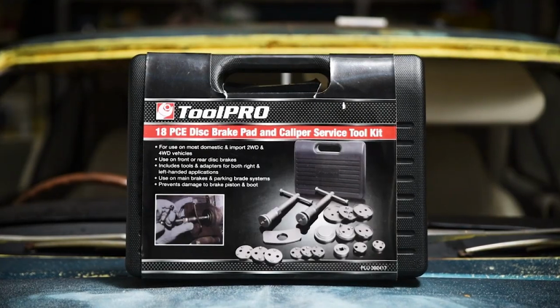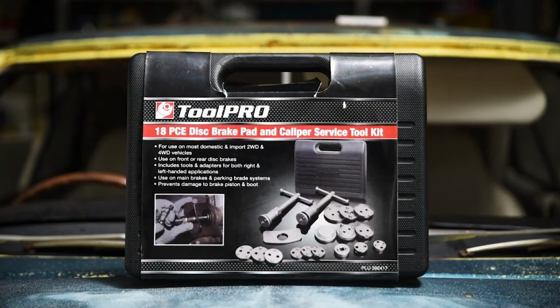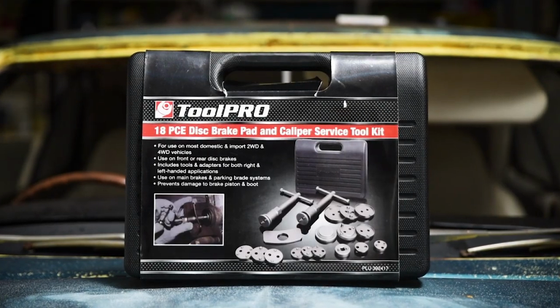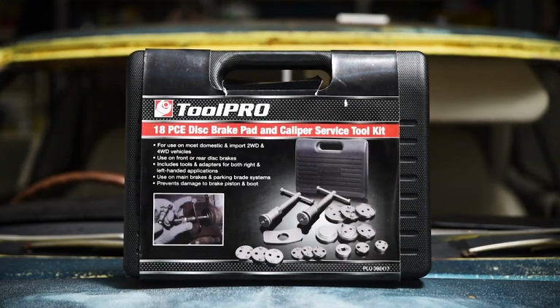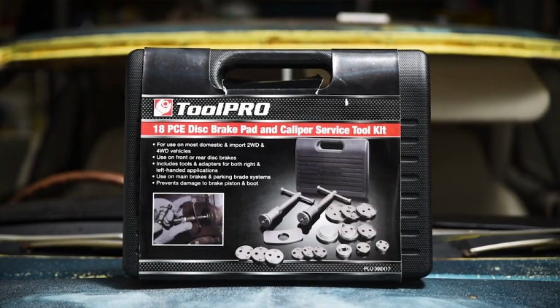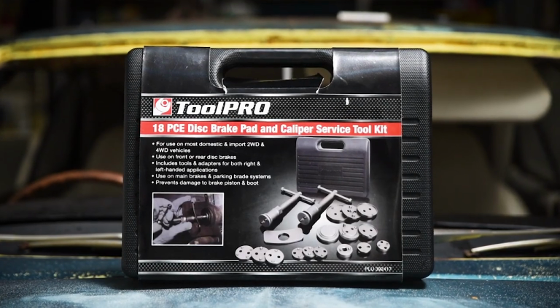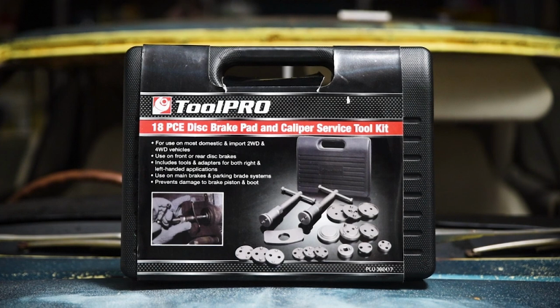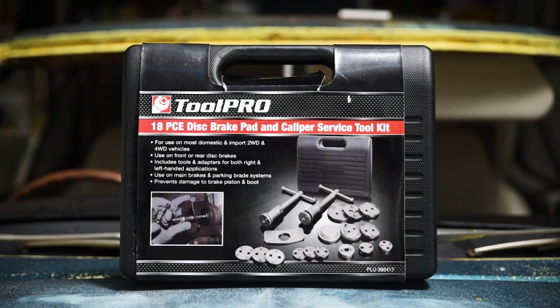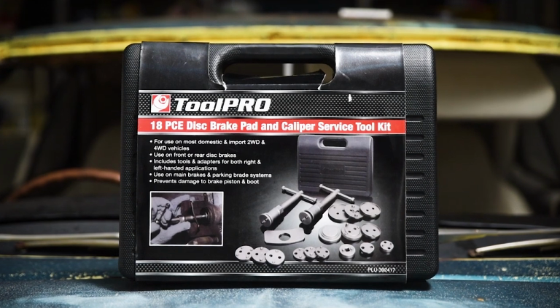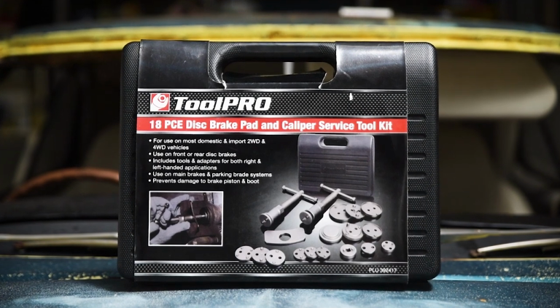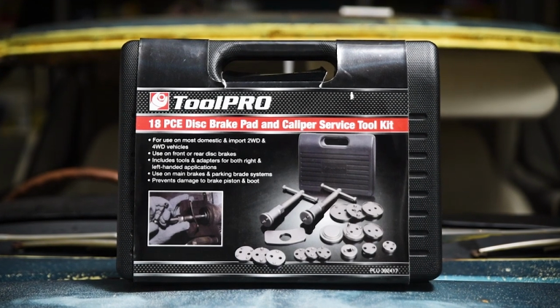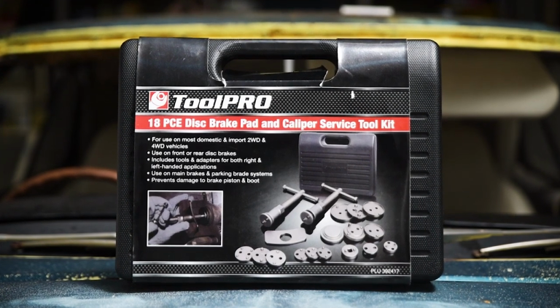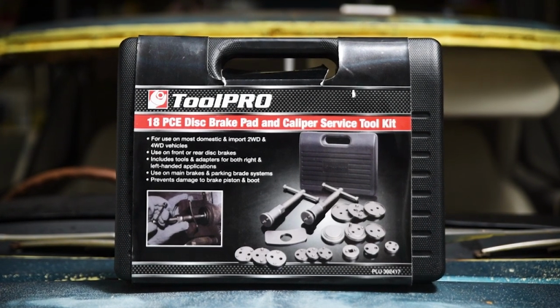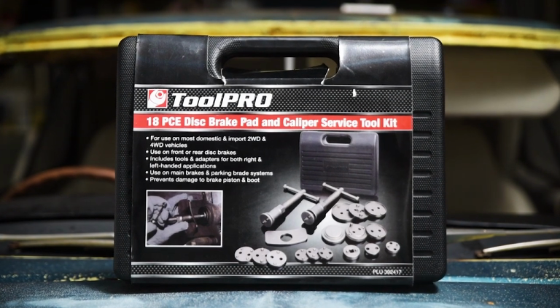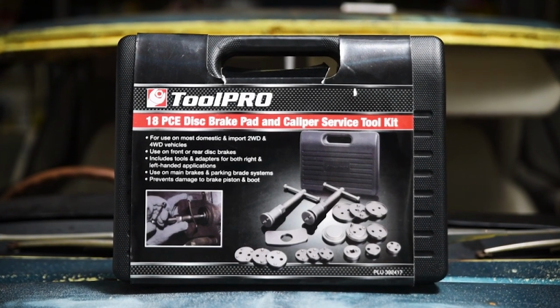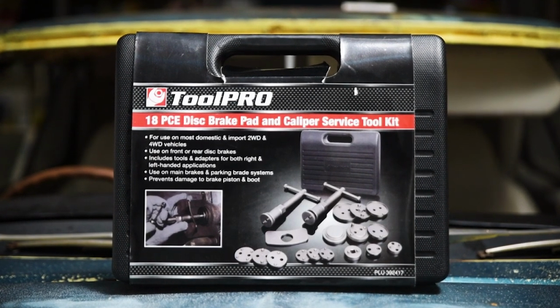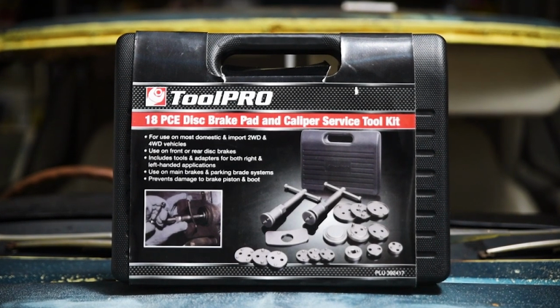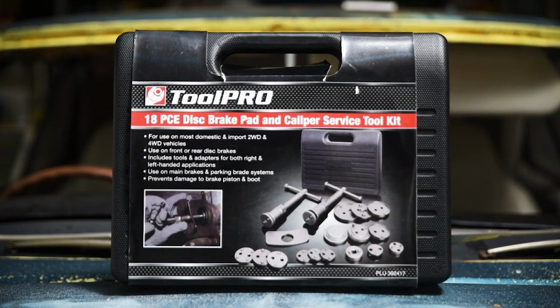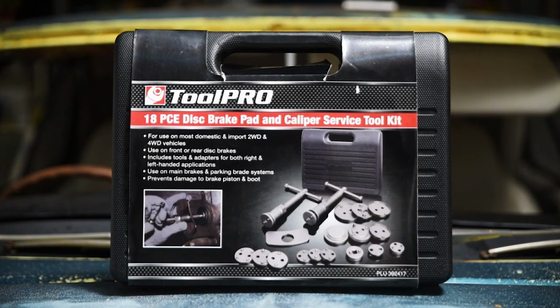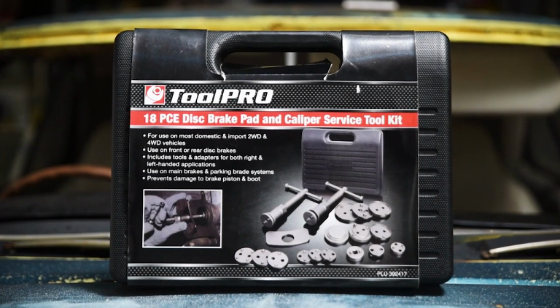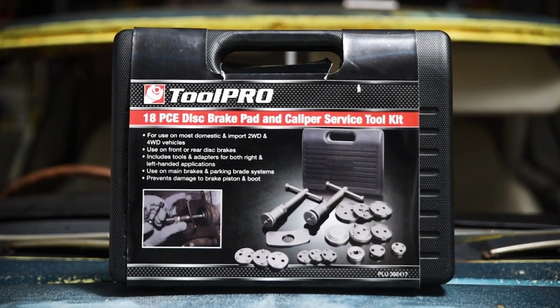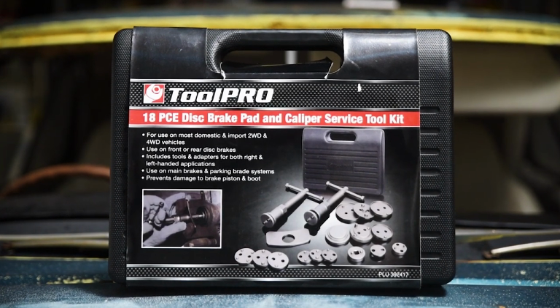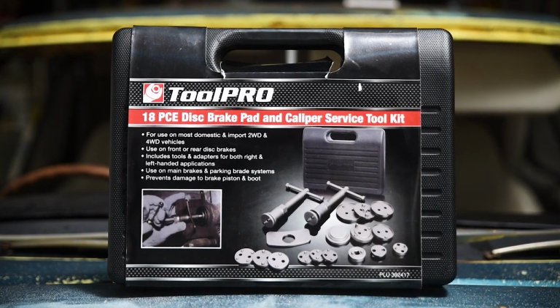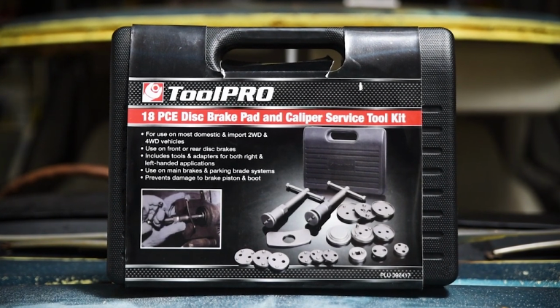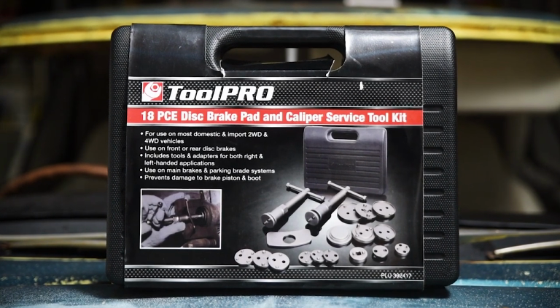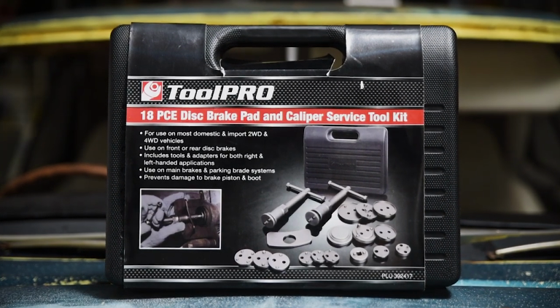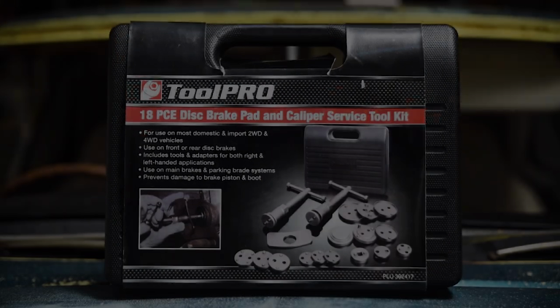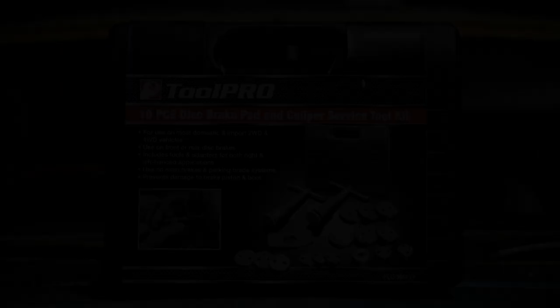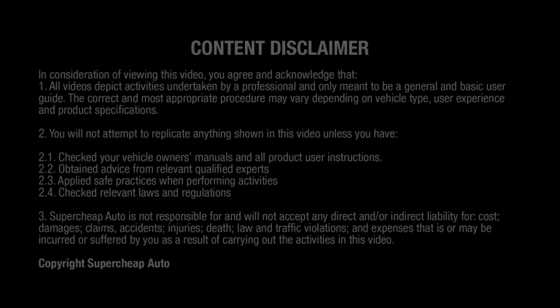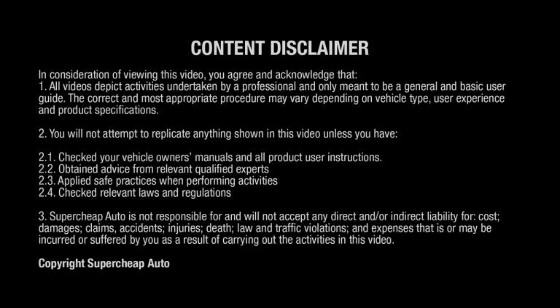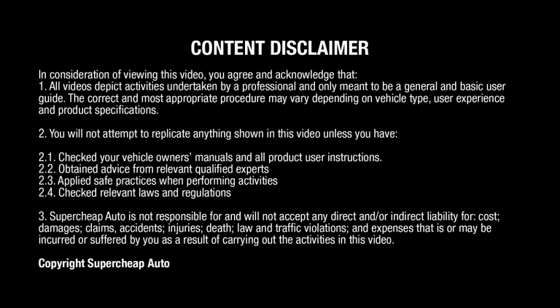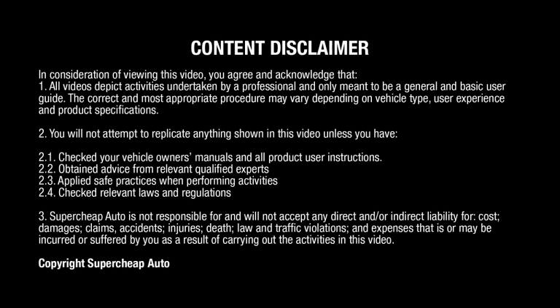The ToolPro caliper service kit will ensure you're equipped to deal with any brake job that comes your way.